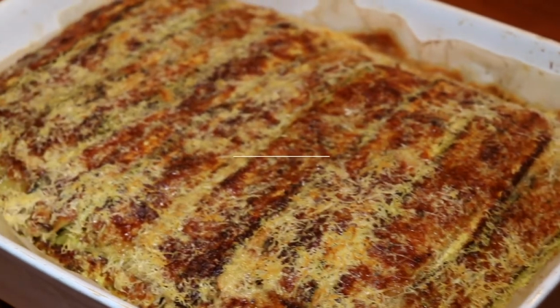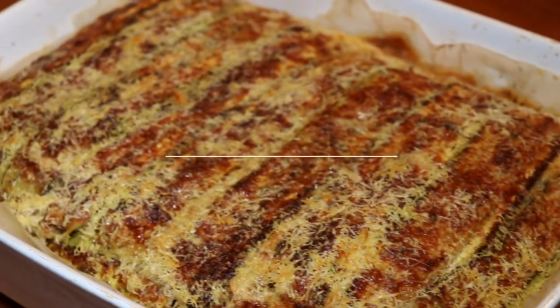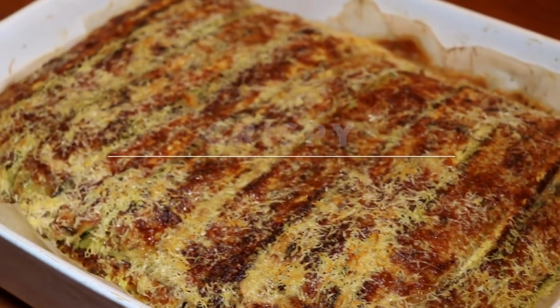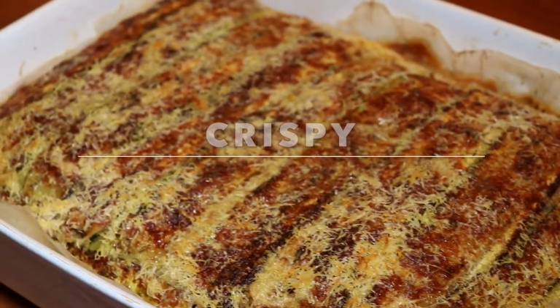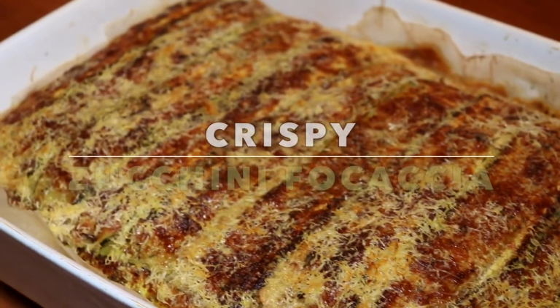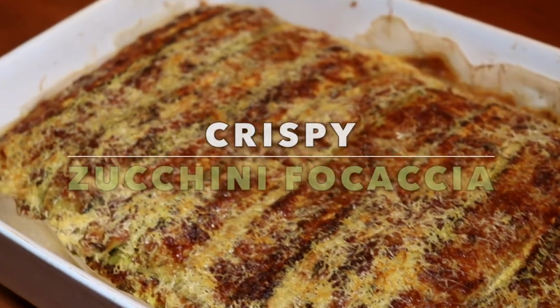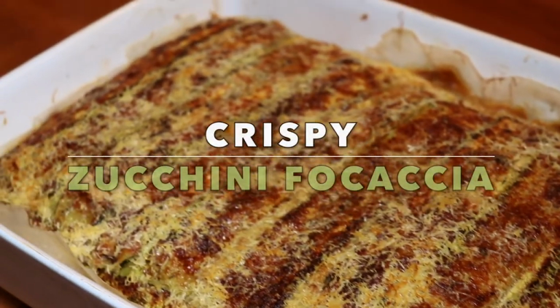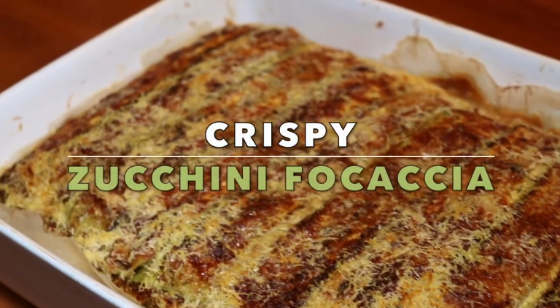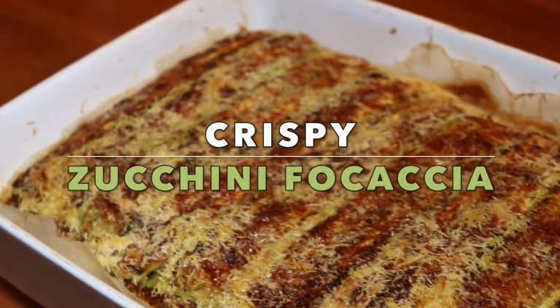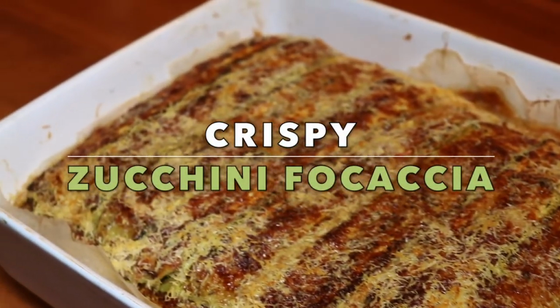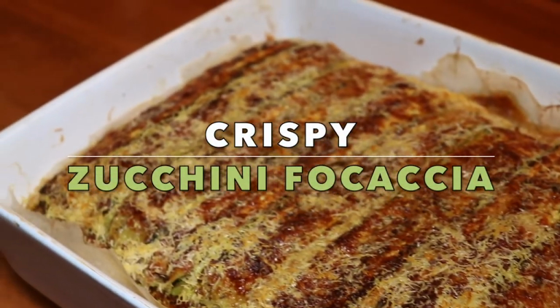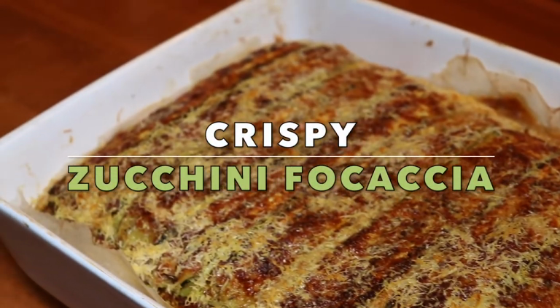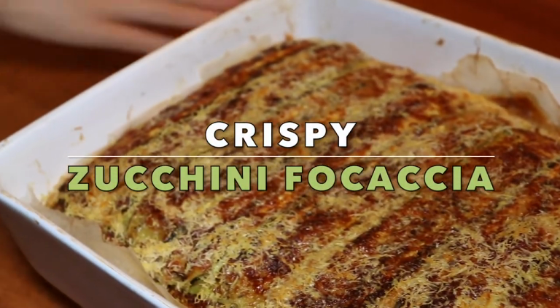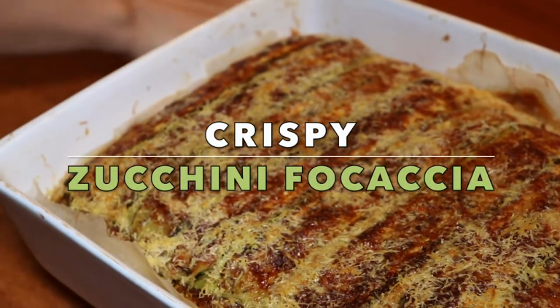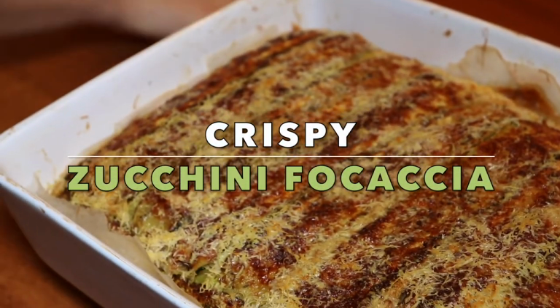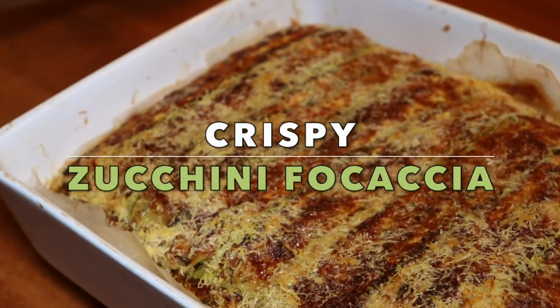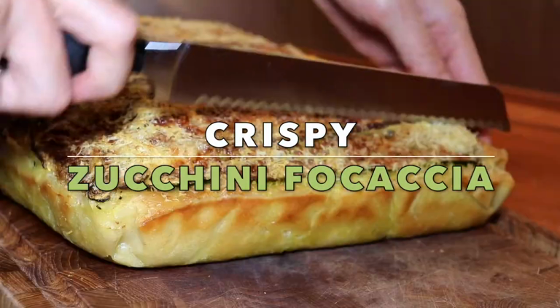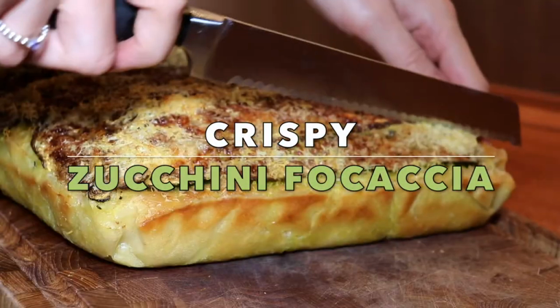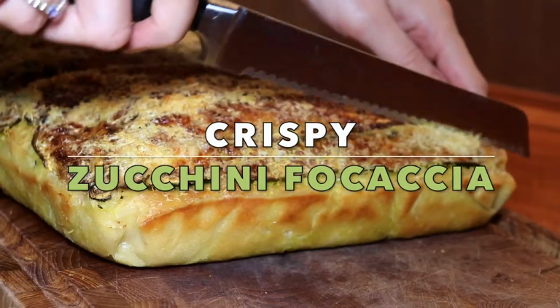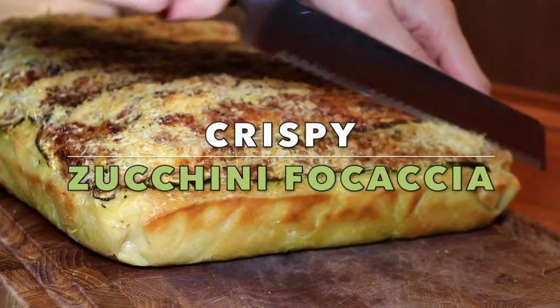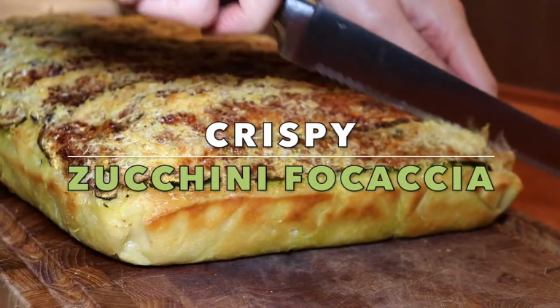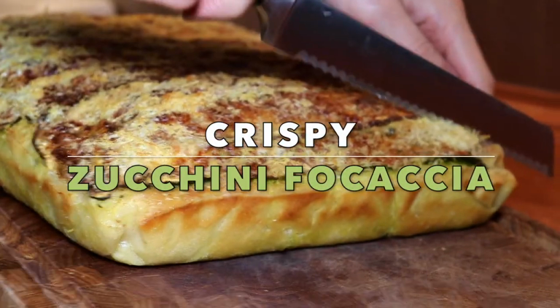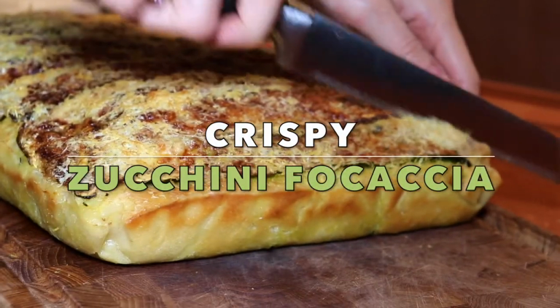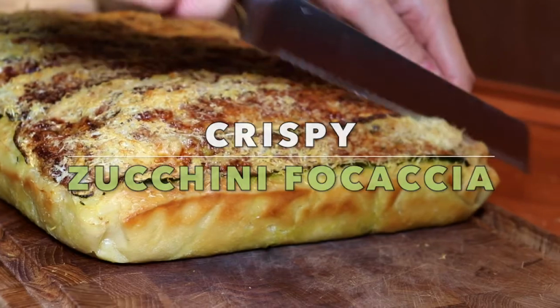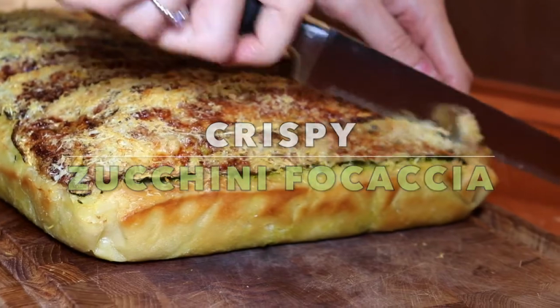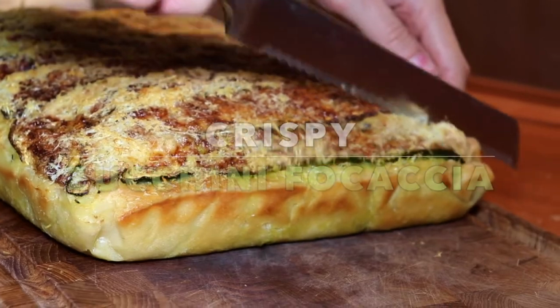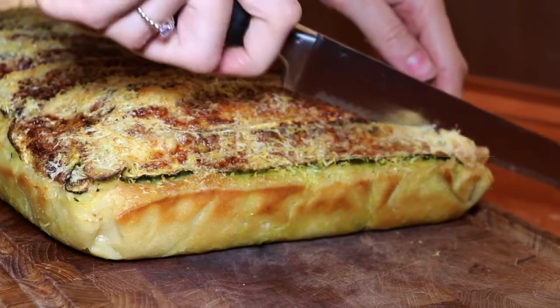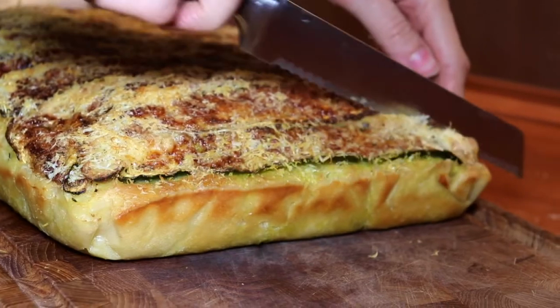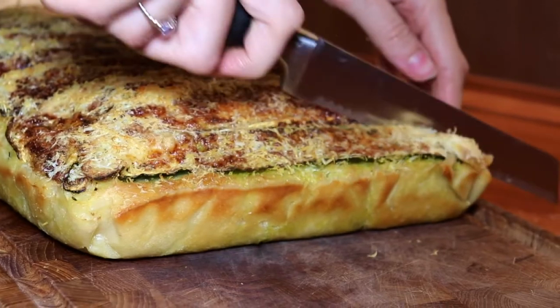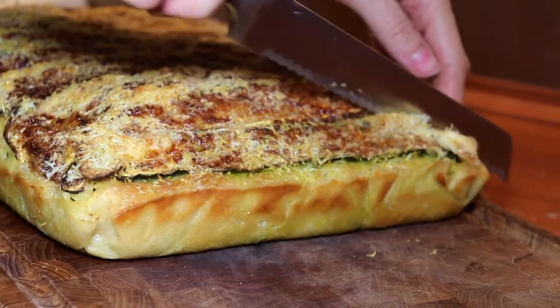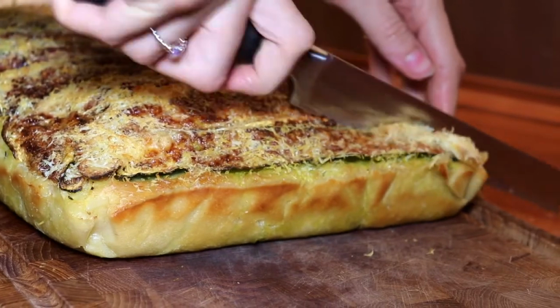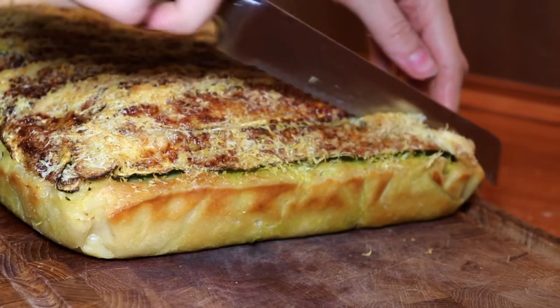Welcome to MTB Cooking. Today we share with you how to make a crispy zucchini focaccia.